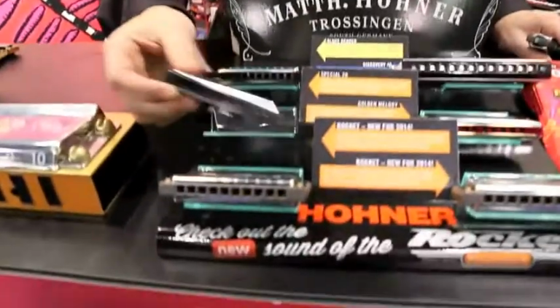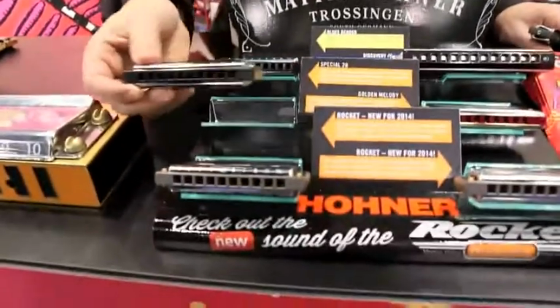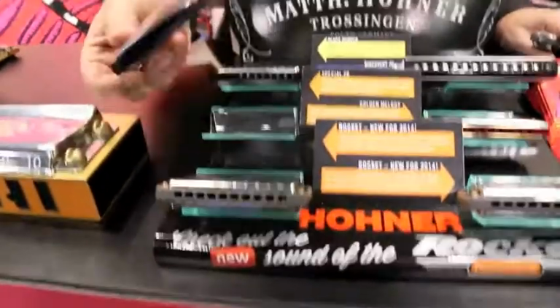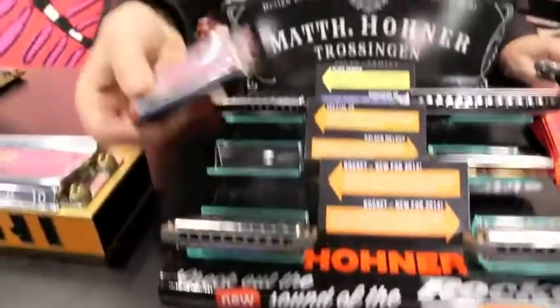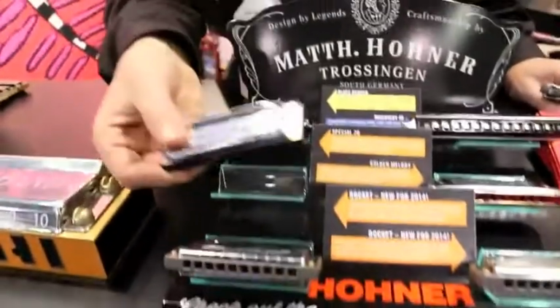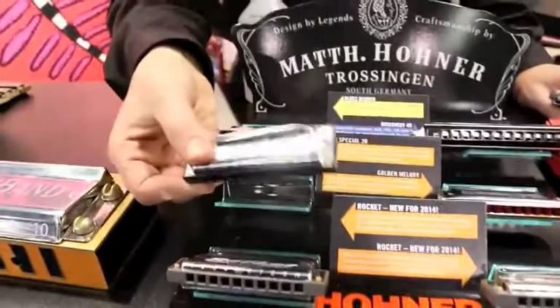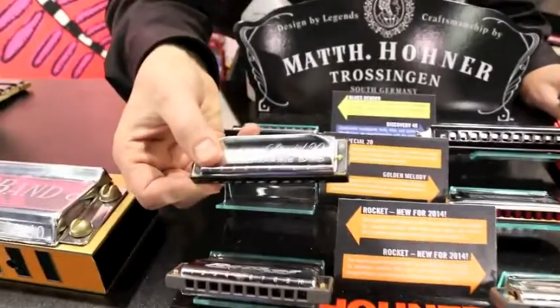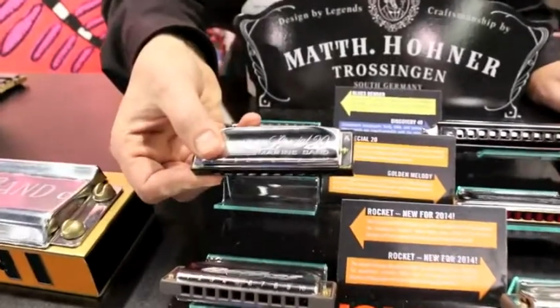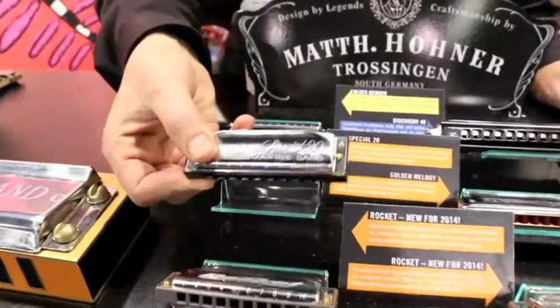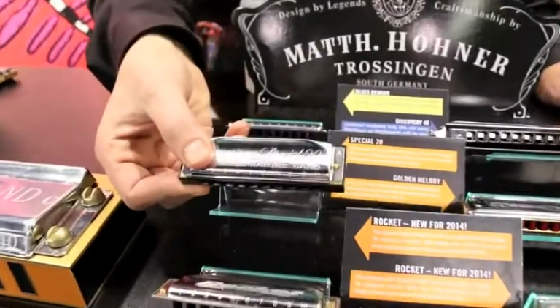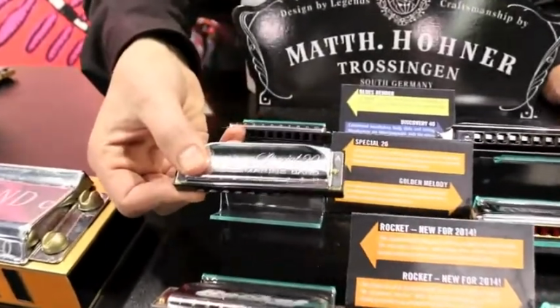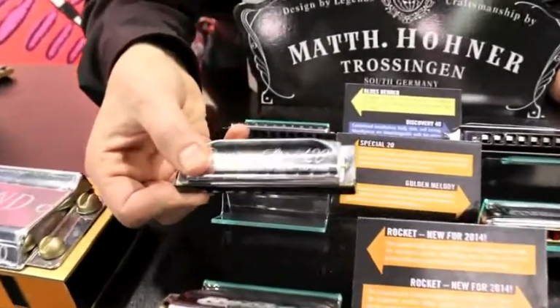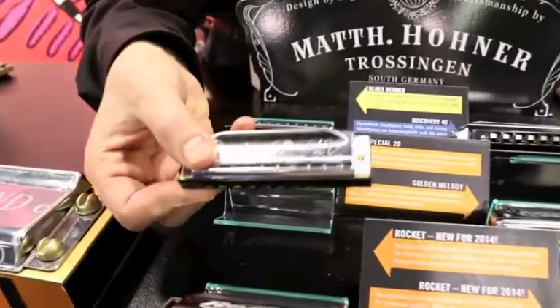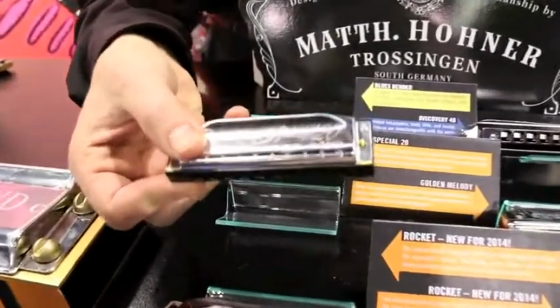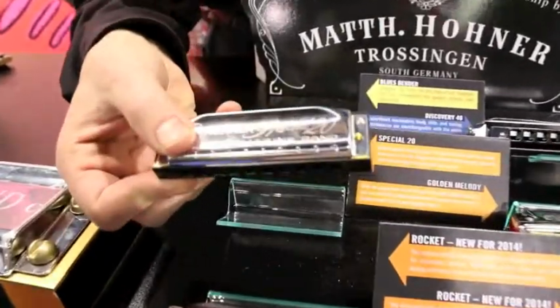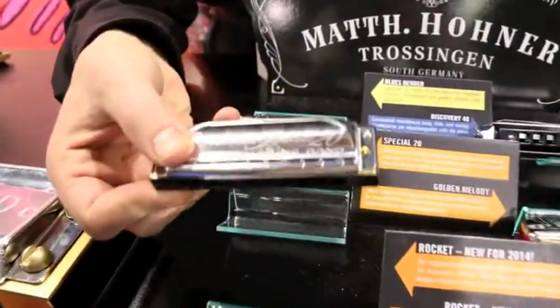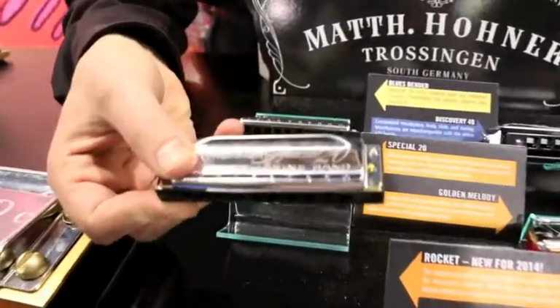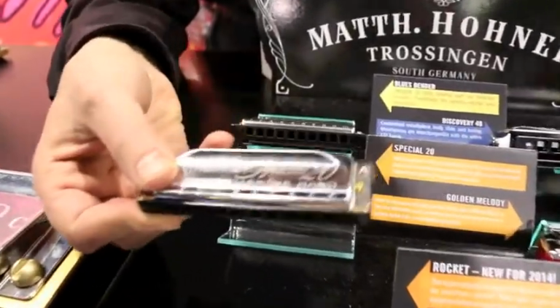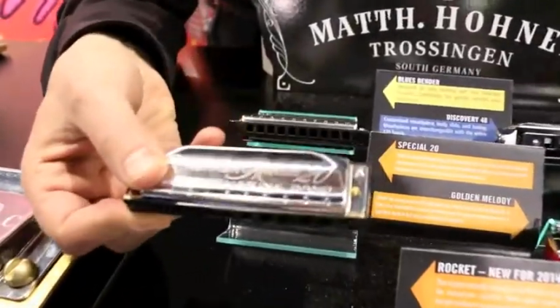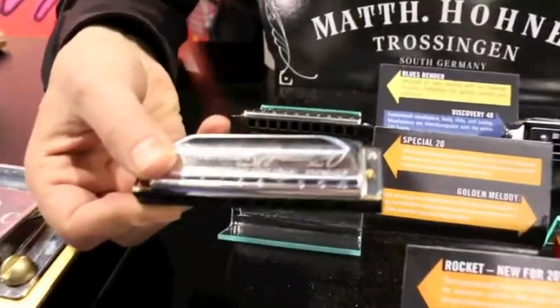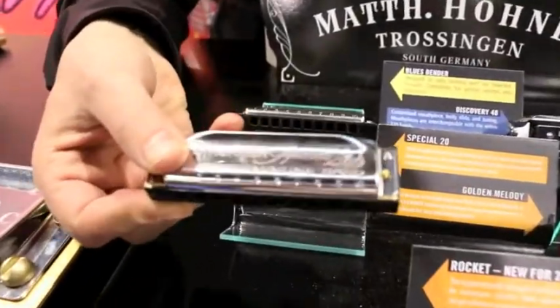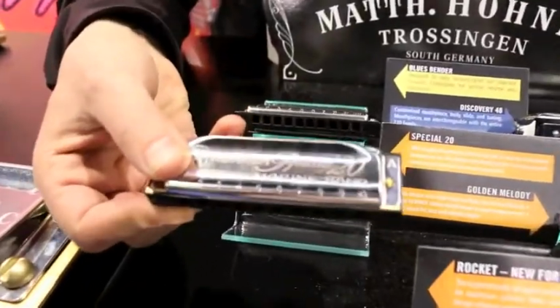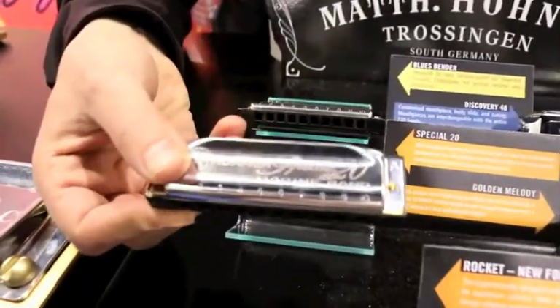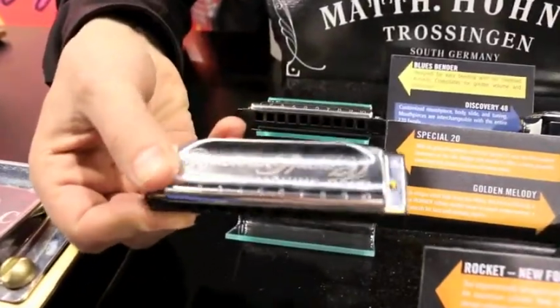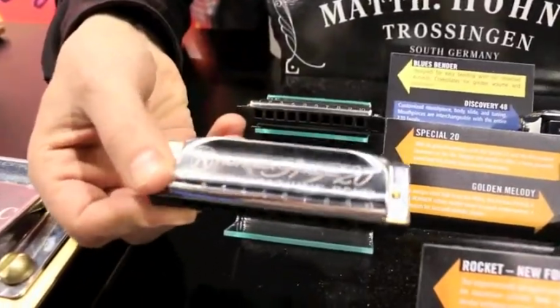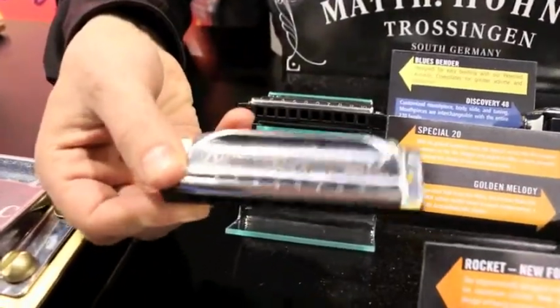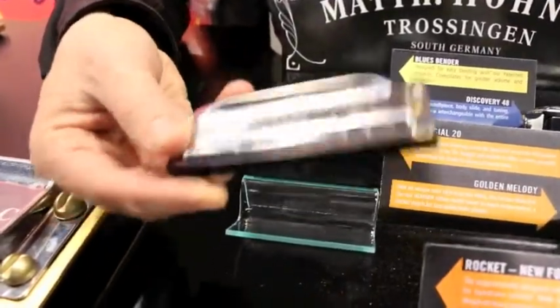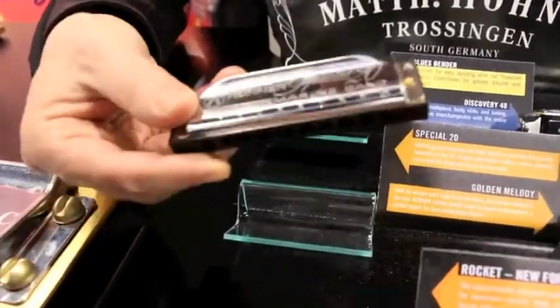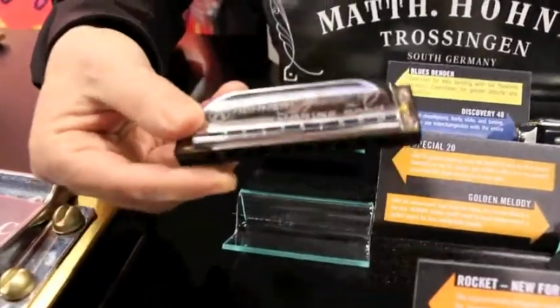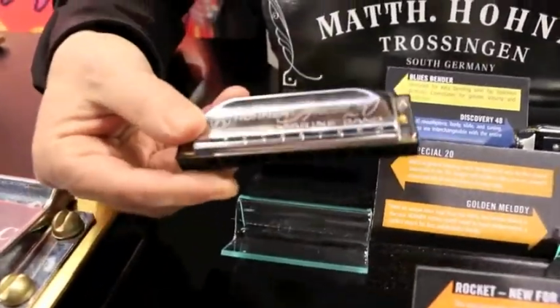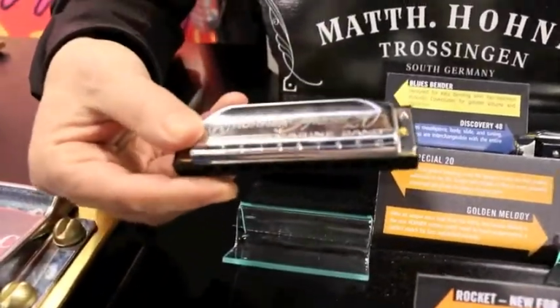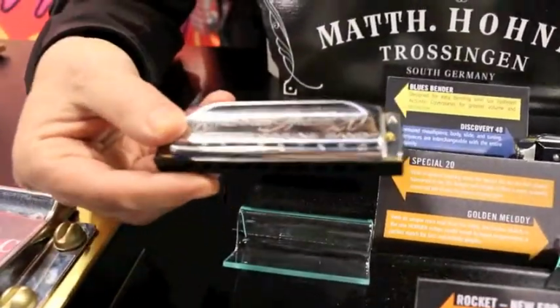We've got a Special 20, which a lot of people know about. They built off of this model, the Special 20.